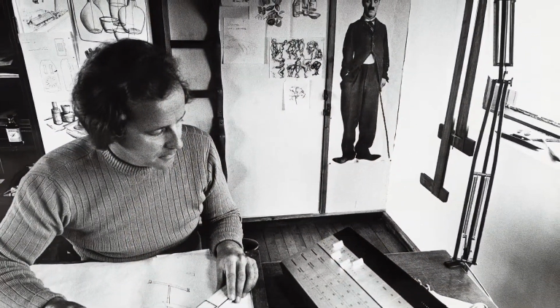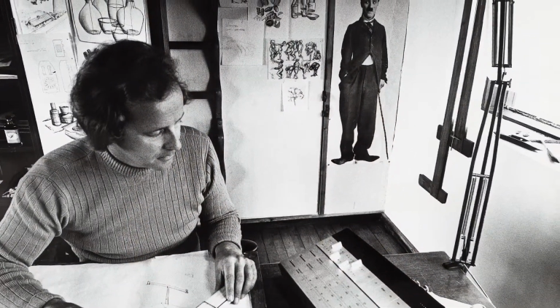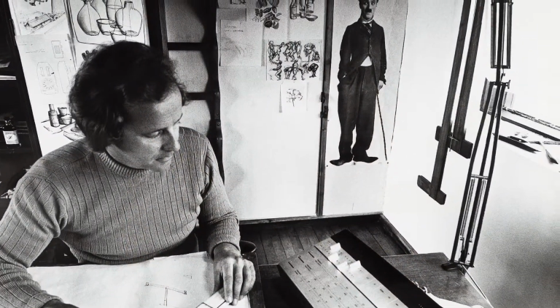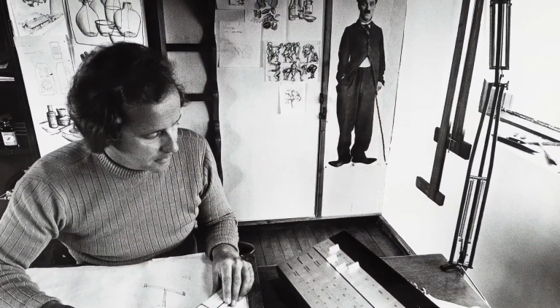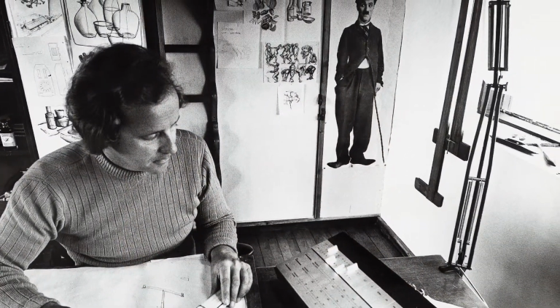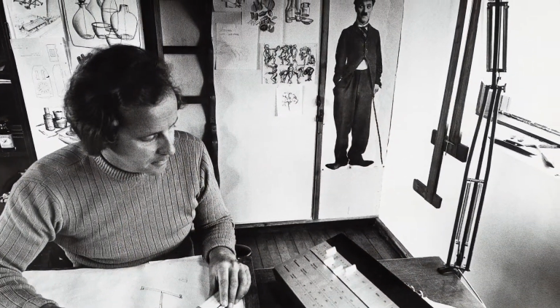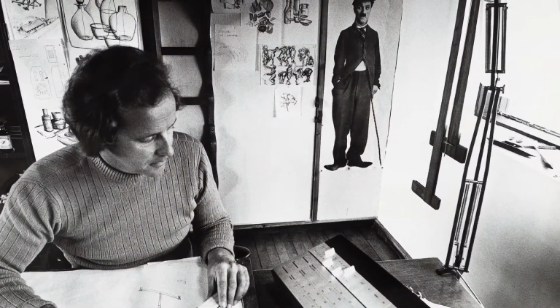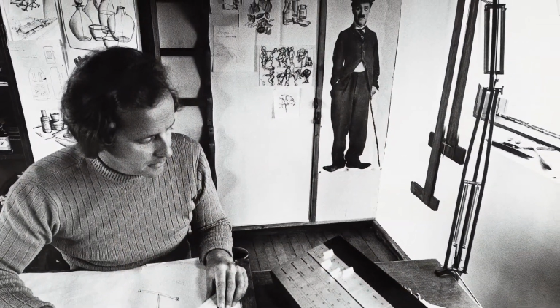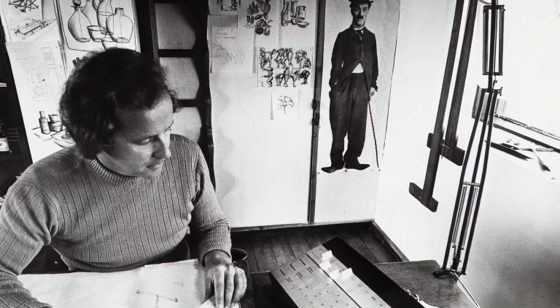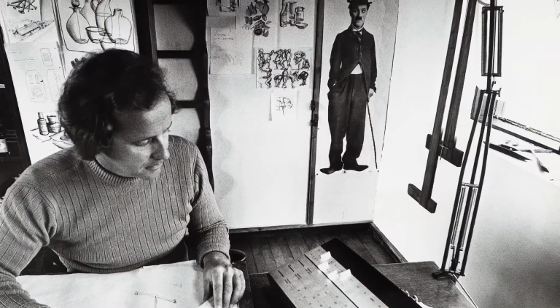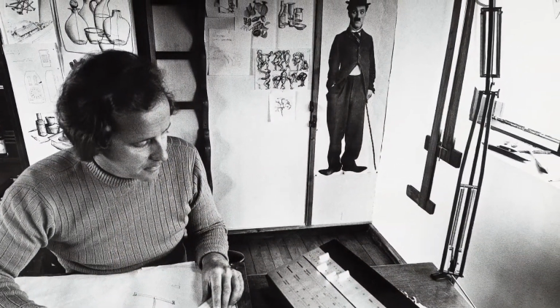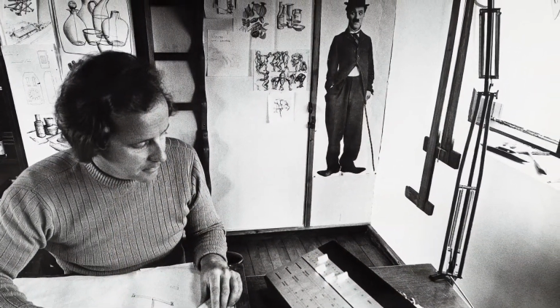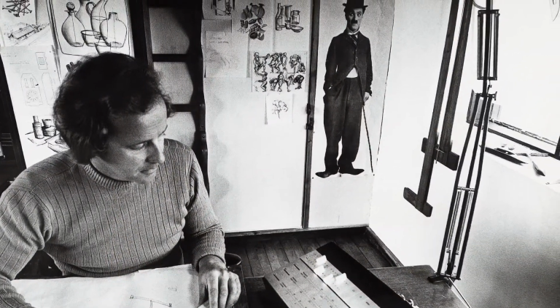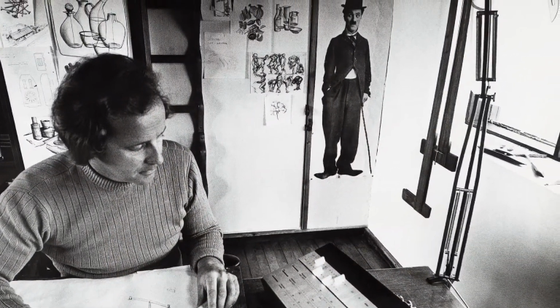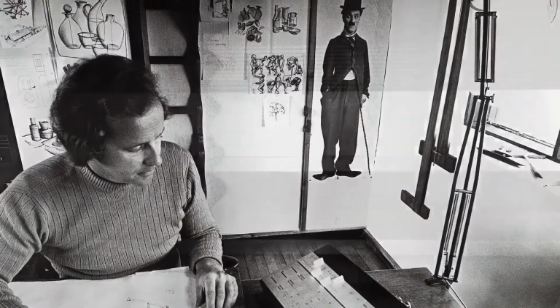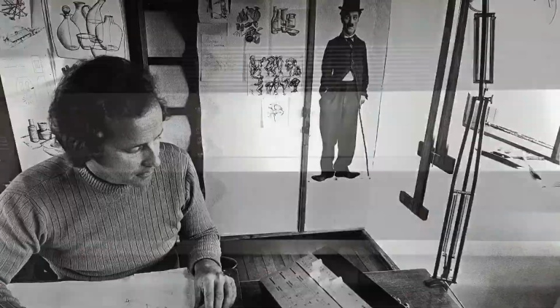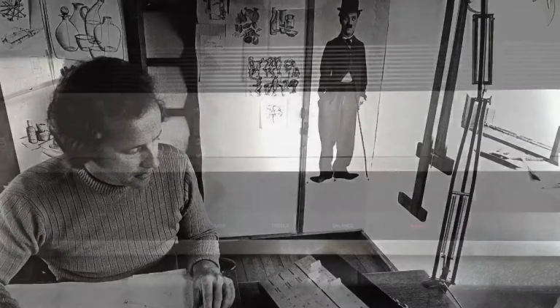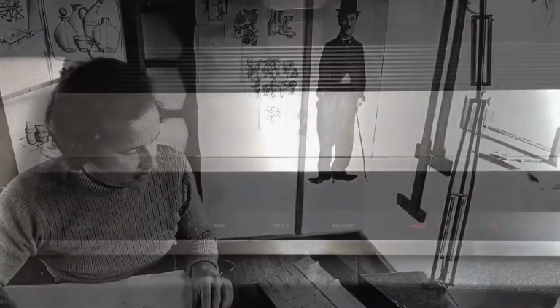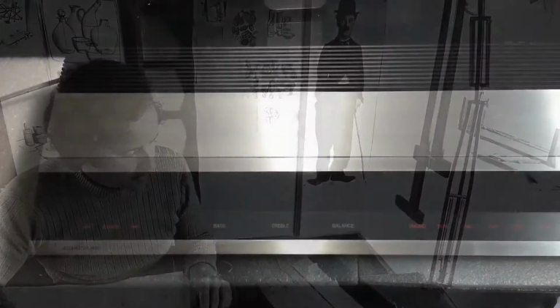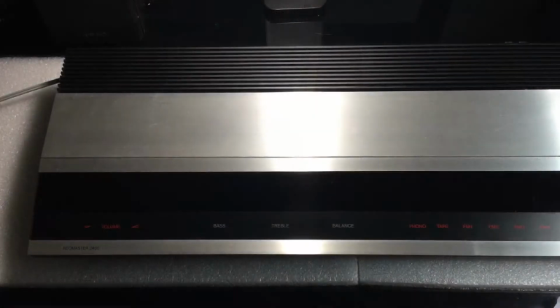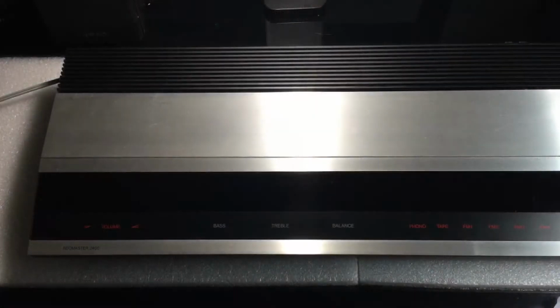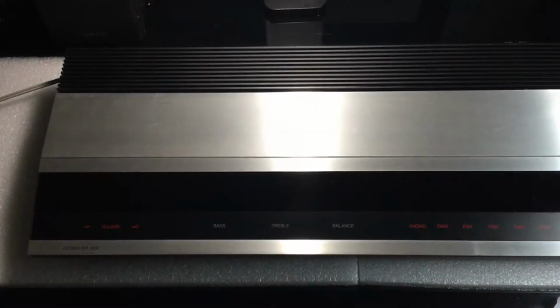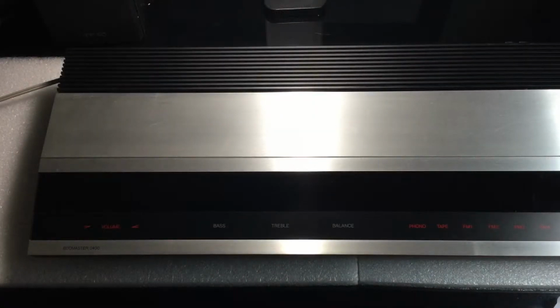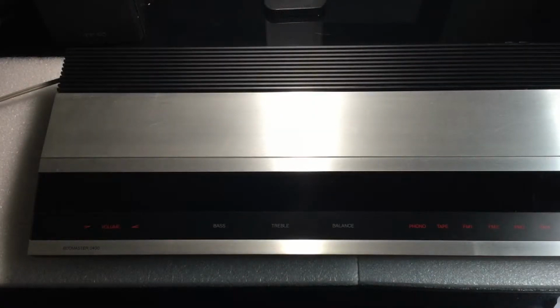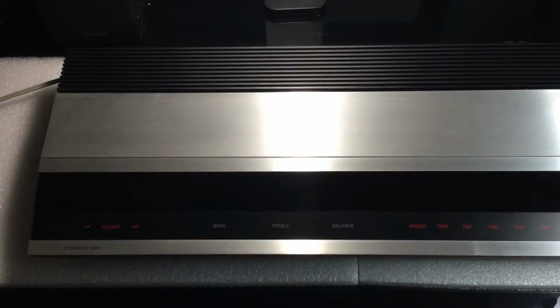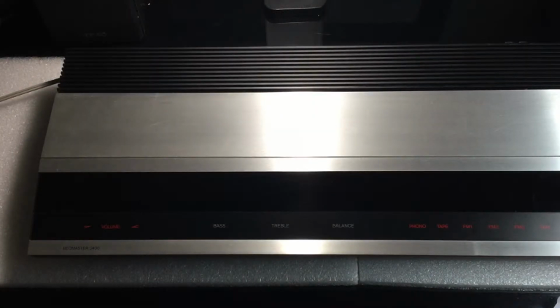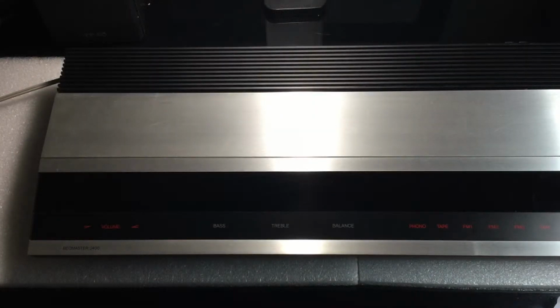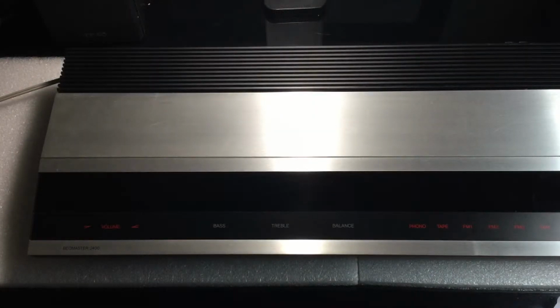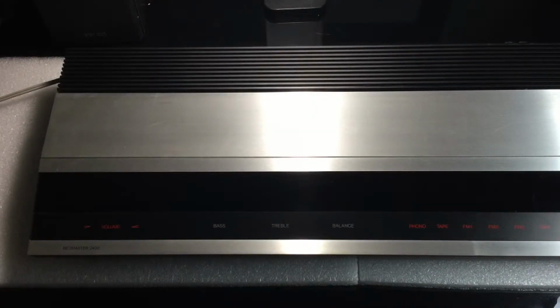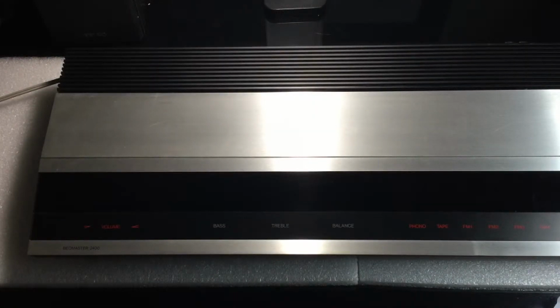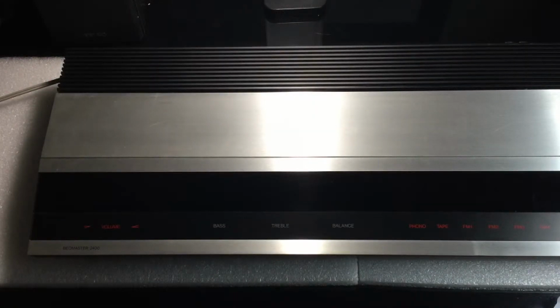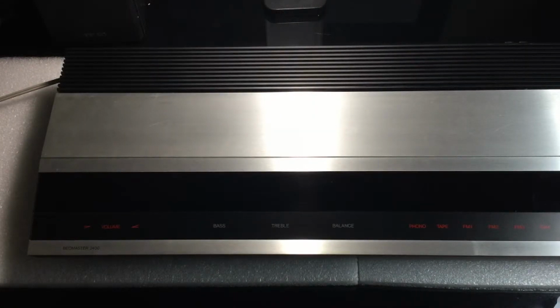The designer was Jacob Jensen. Here is a visual of the enclosure.